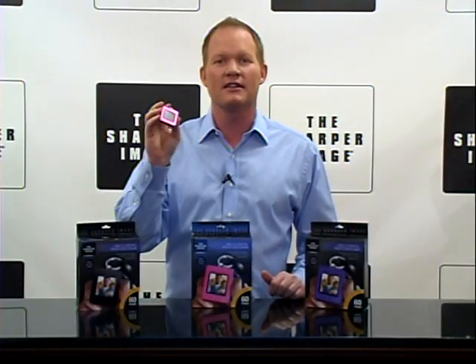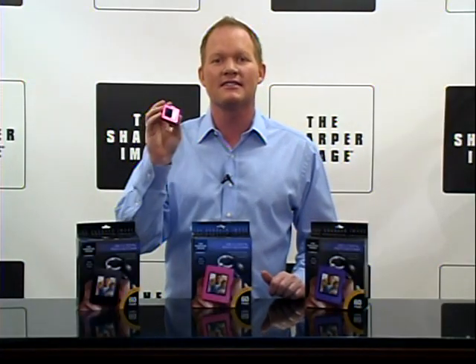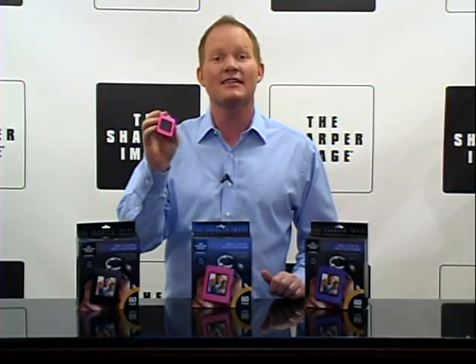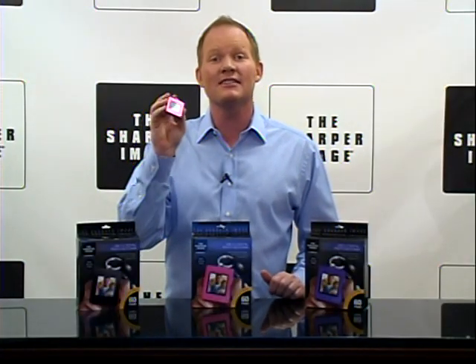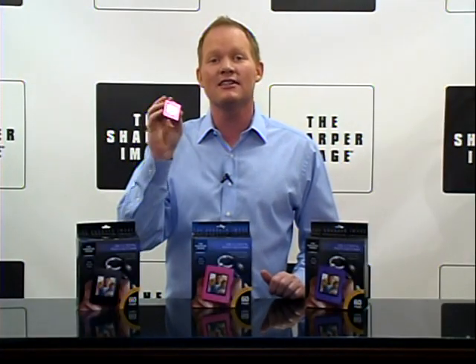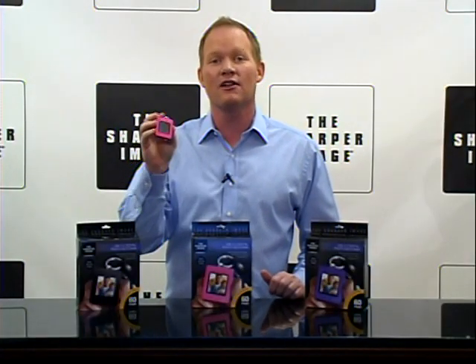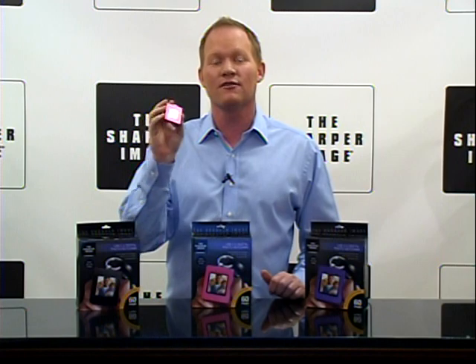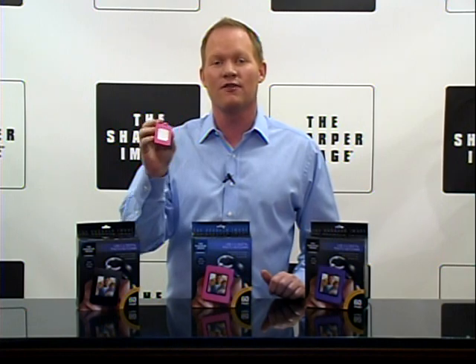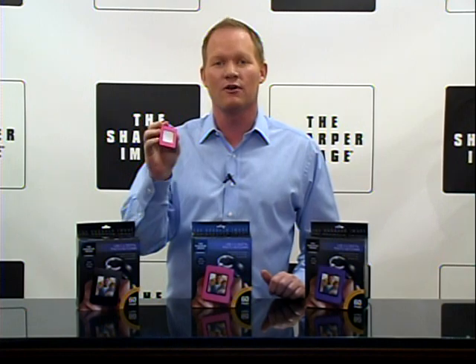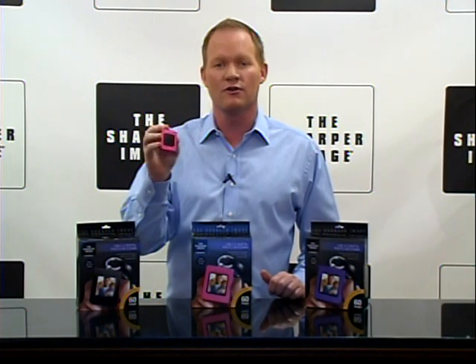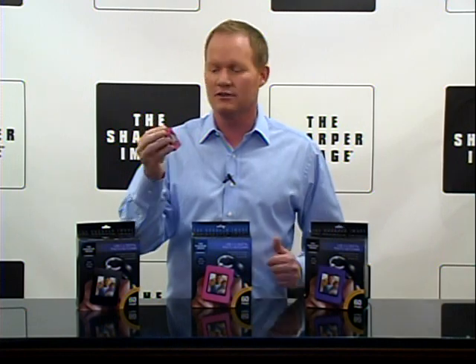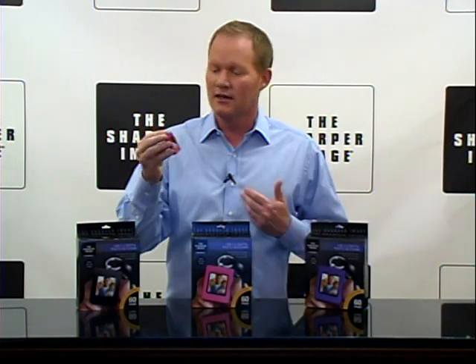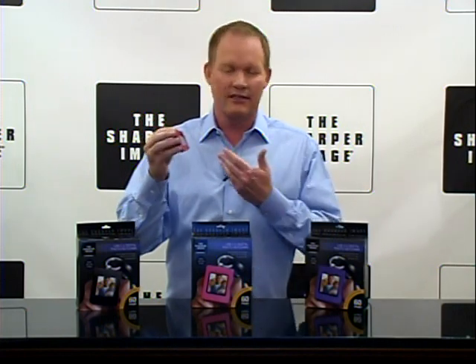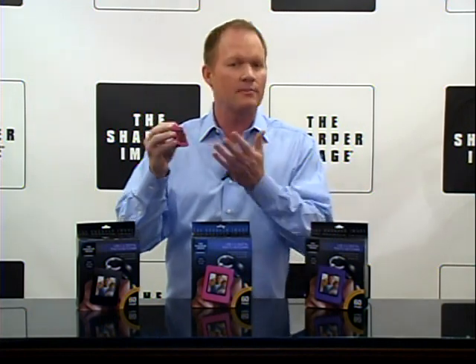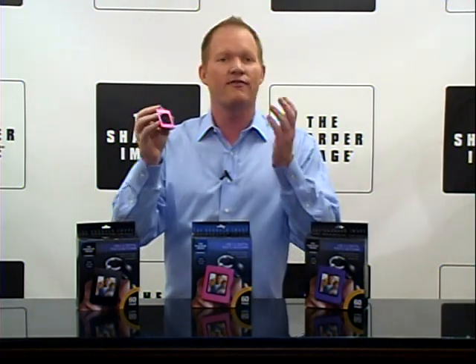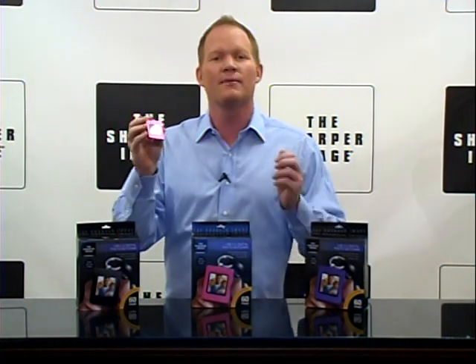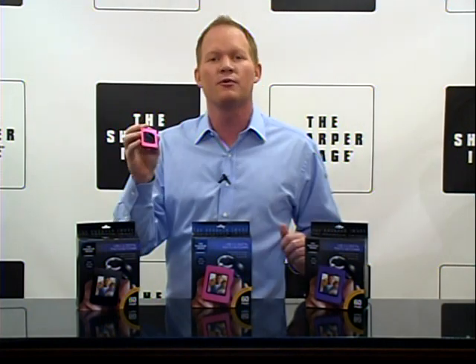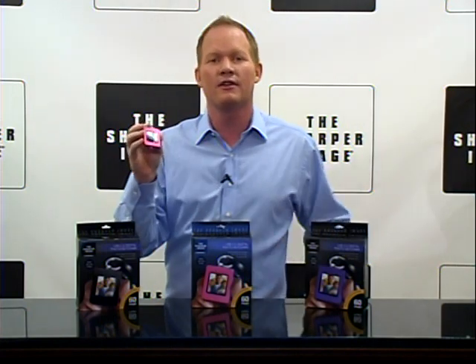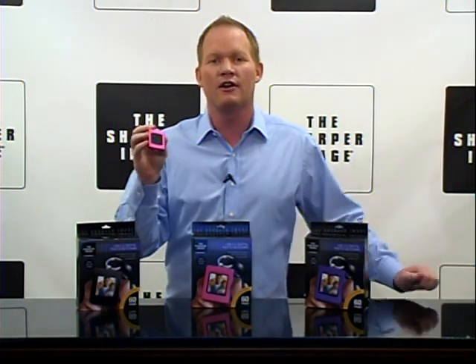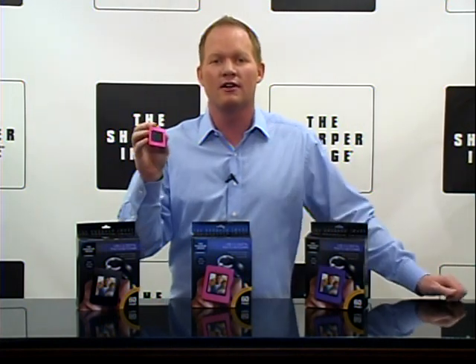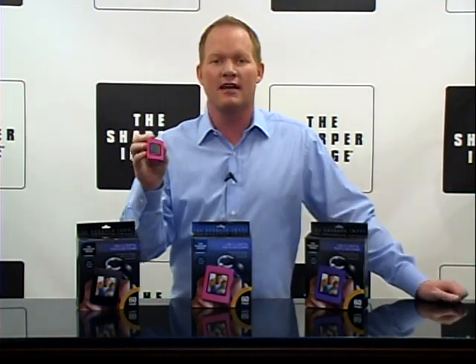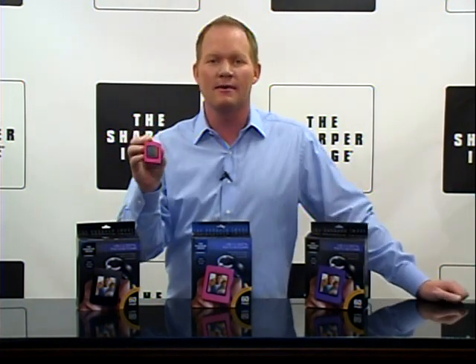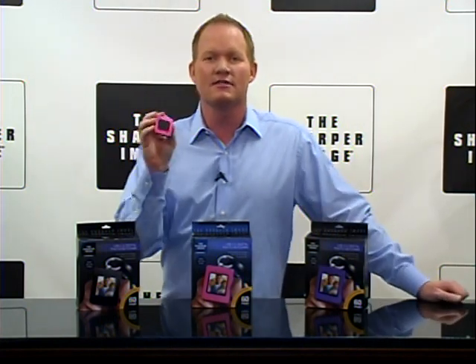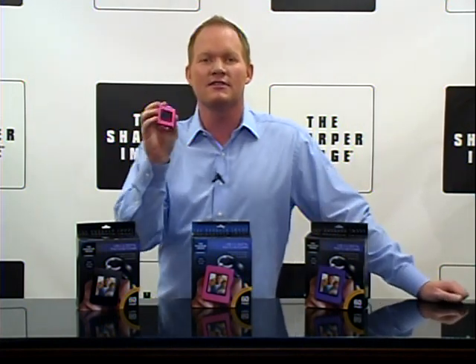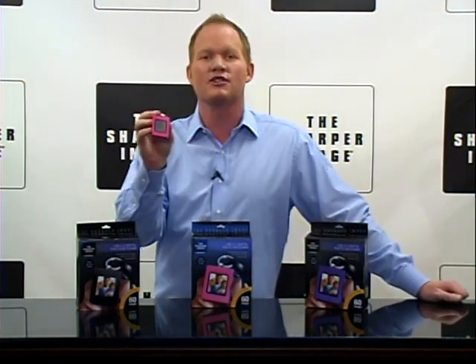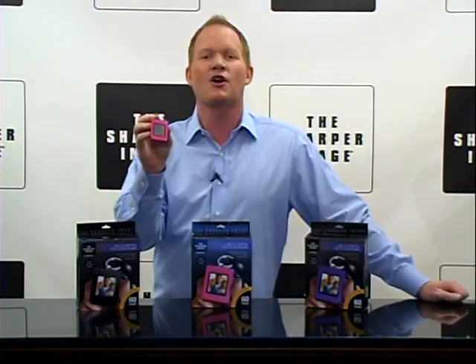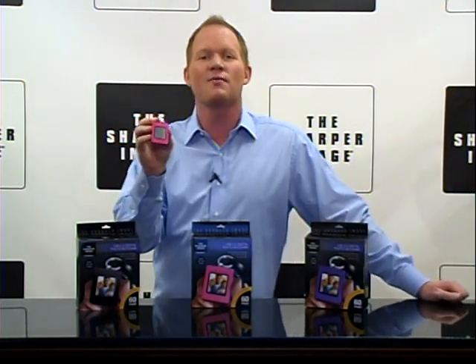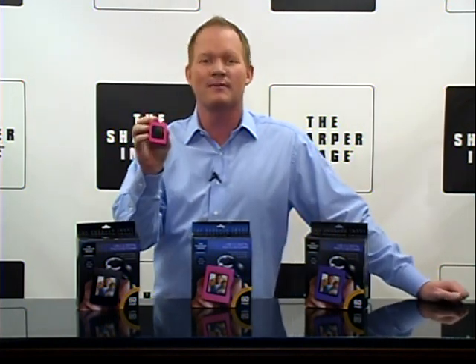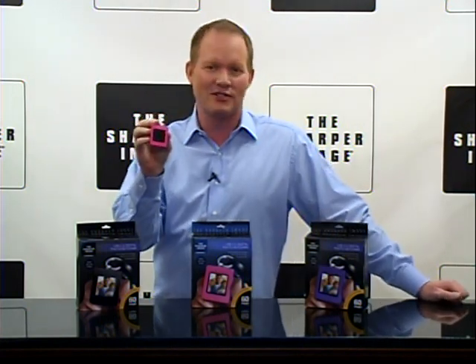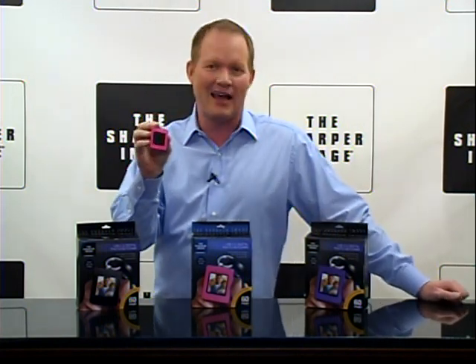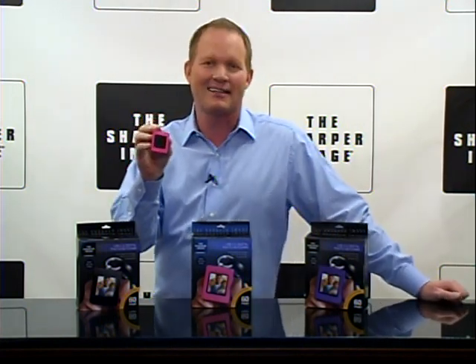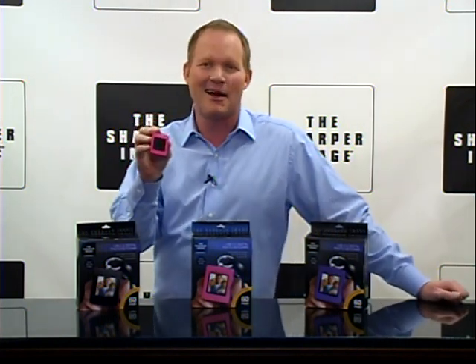You get 60 color photos. Keep the family with you at all times. This is at SharperImage.com.